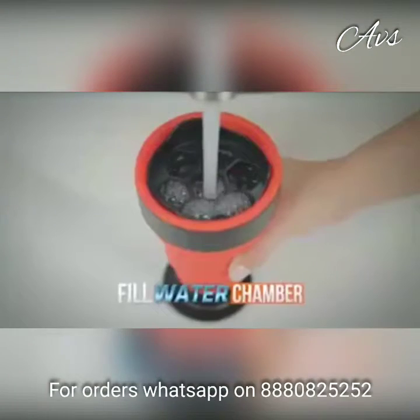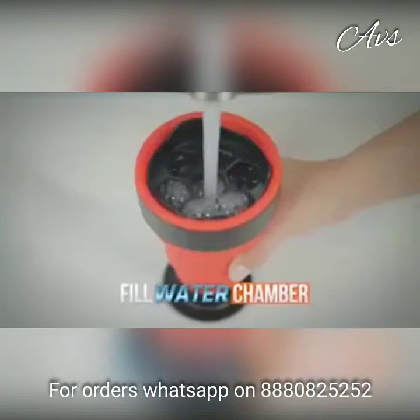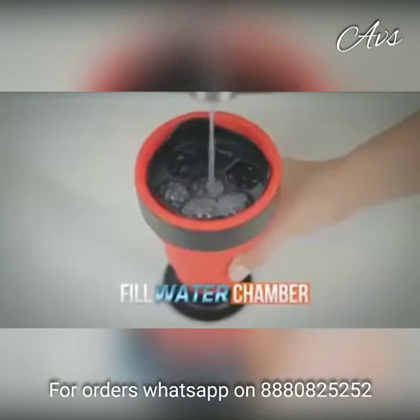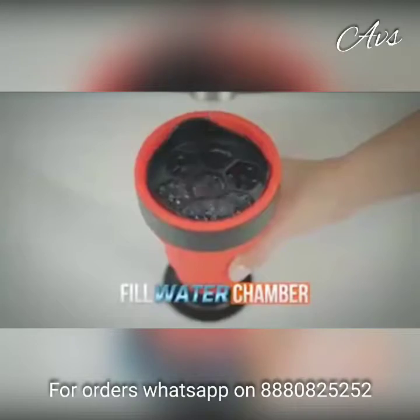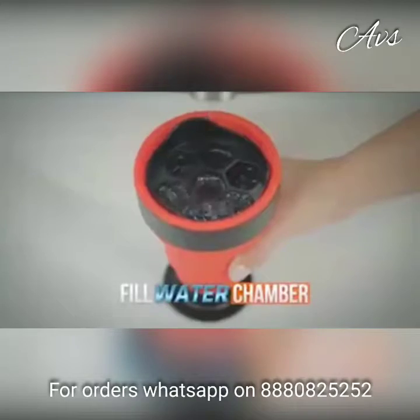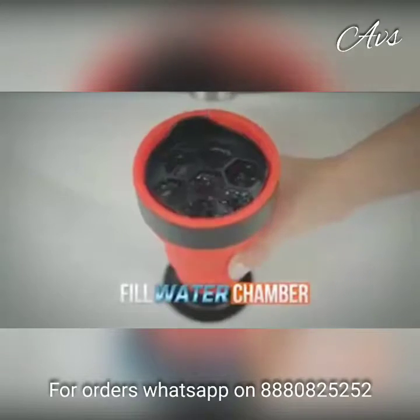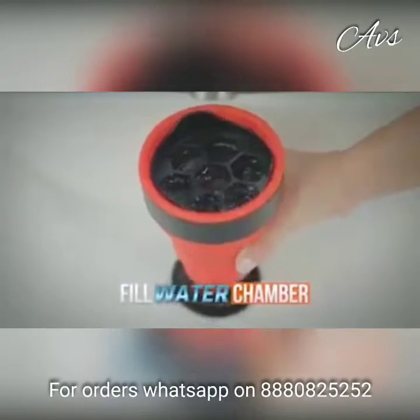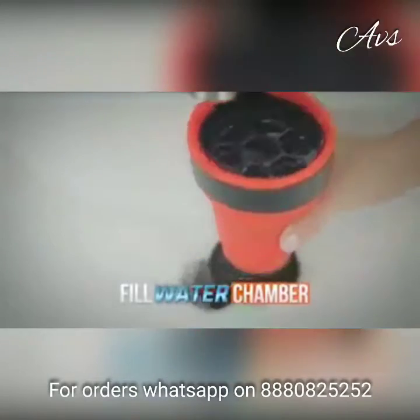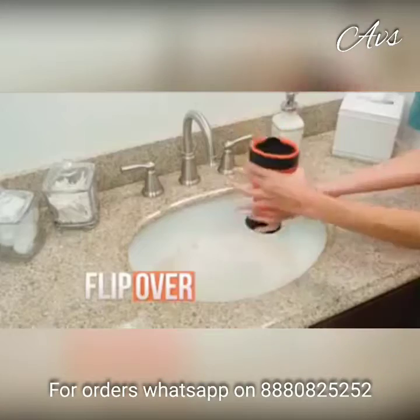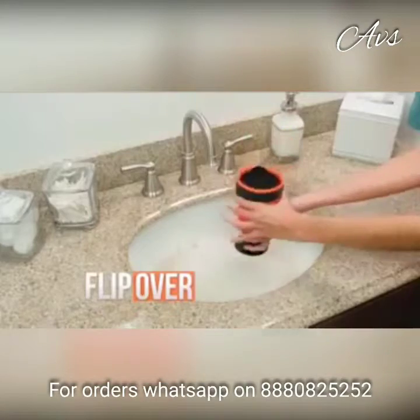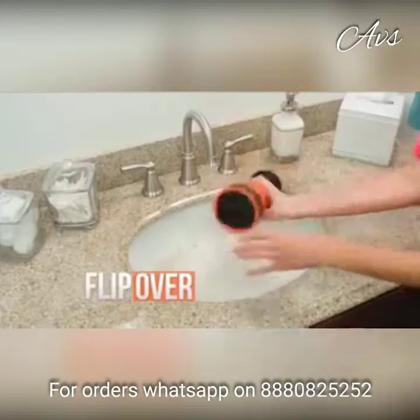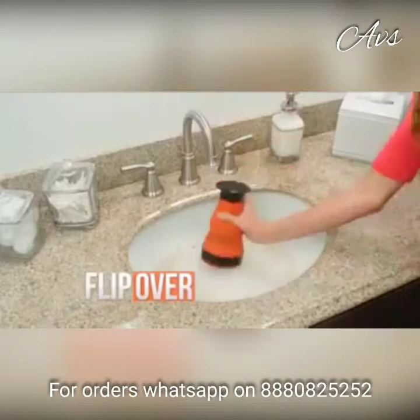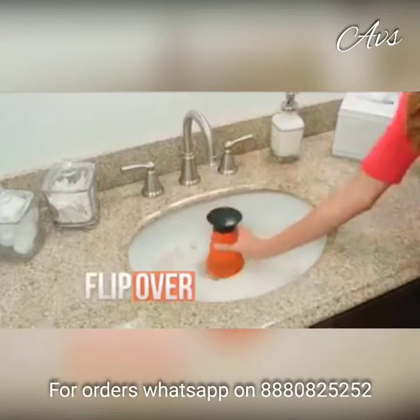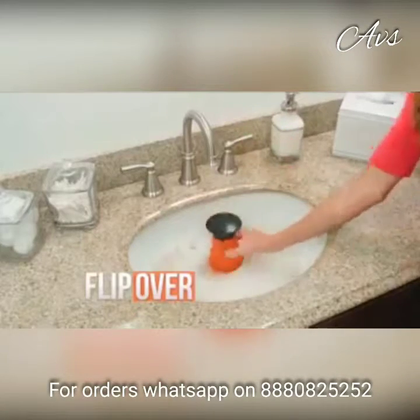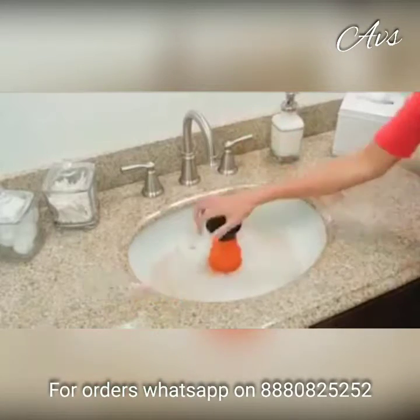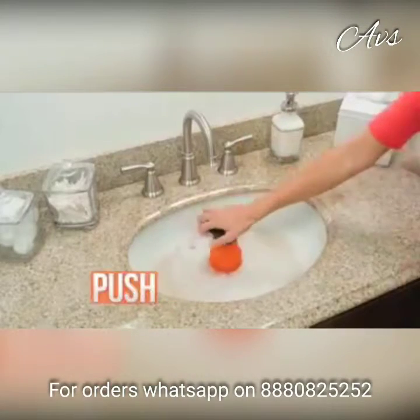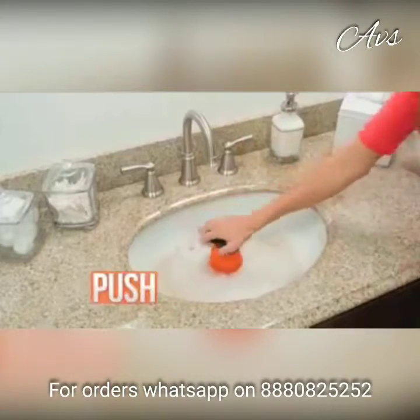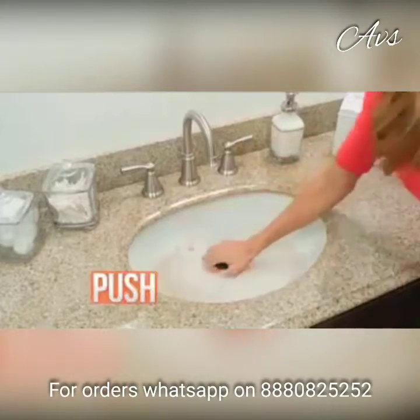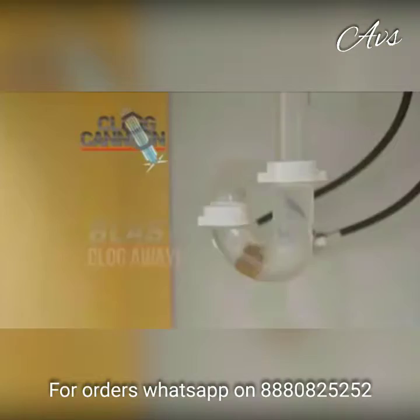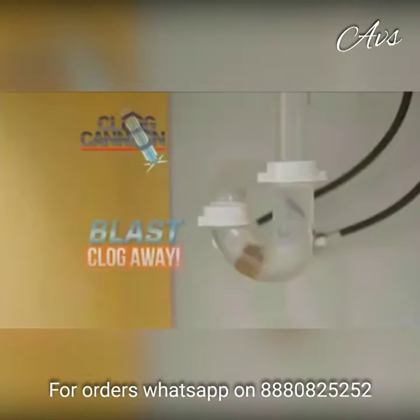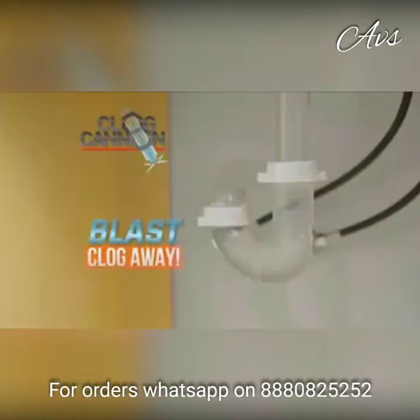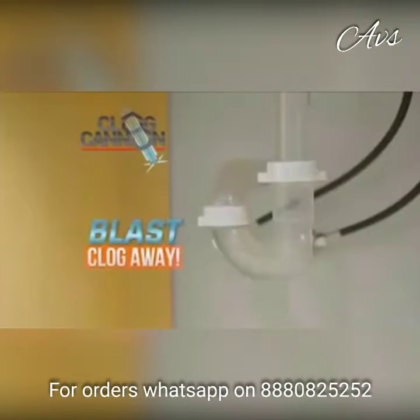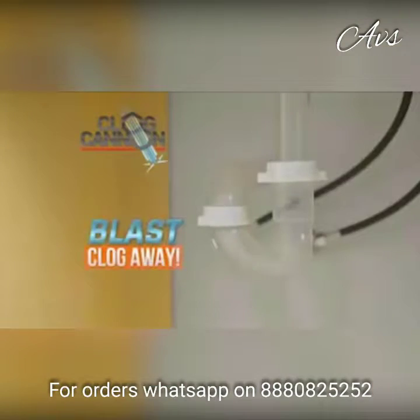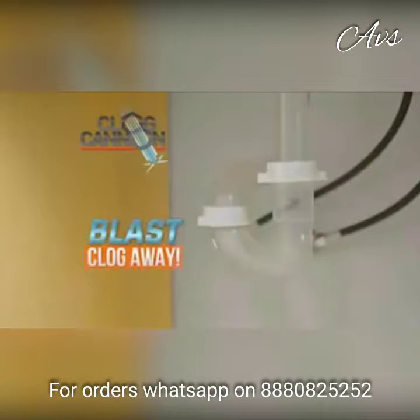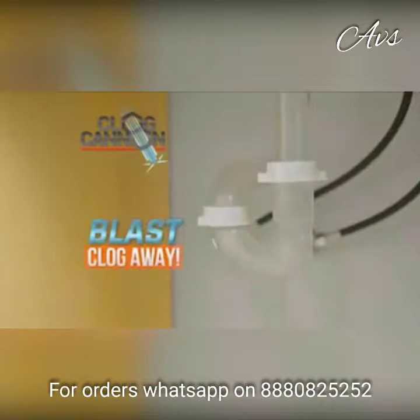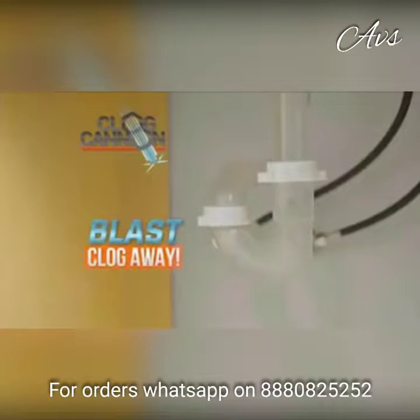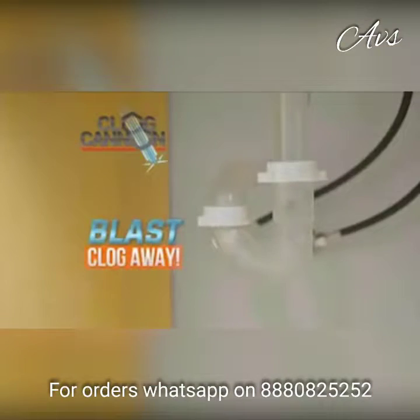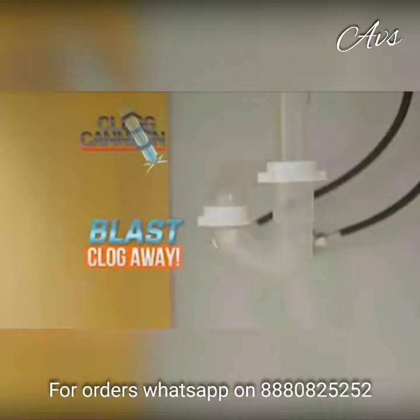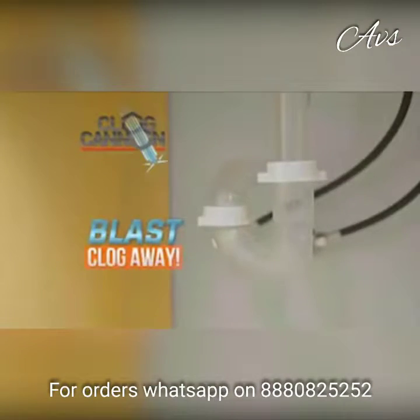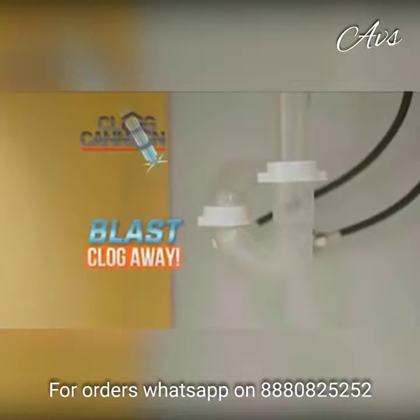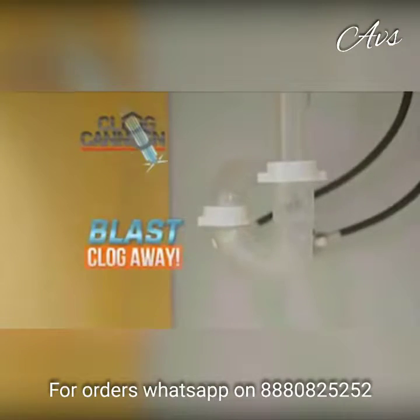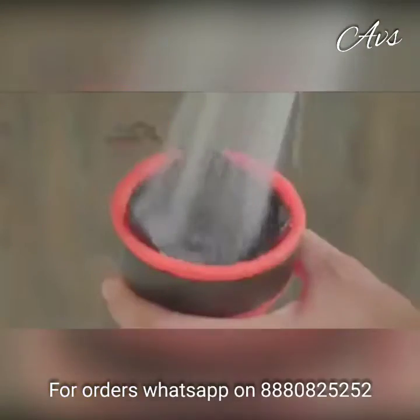Watch — just fill the water chamber, flip it over, and push to blast the clog away.